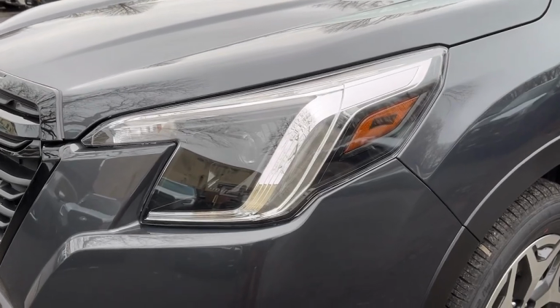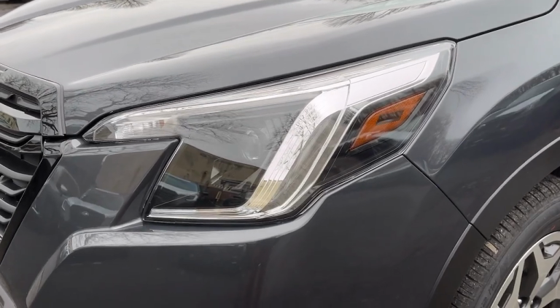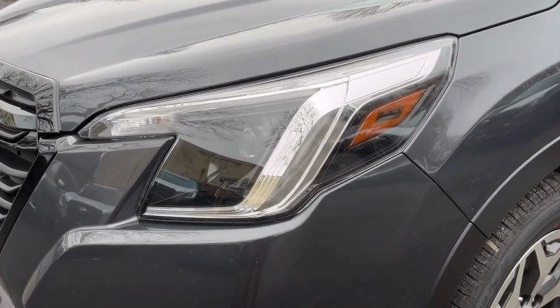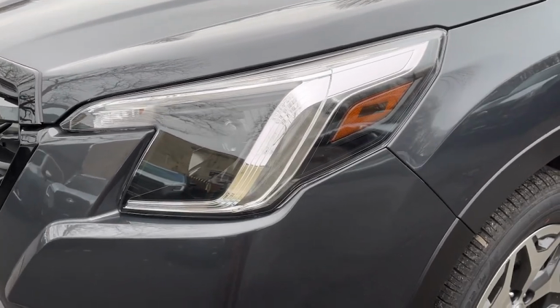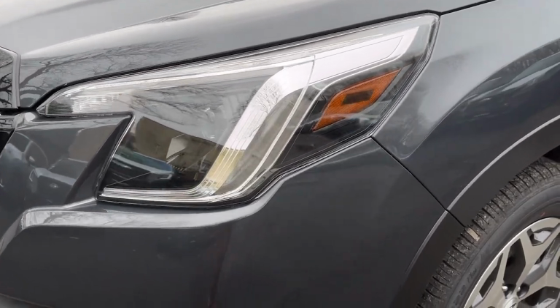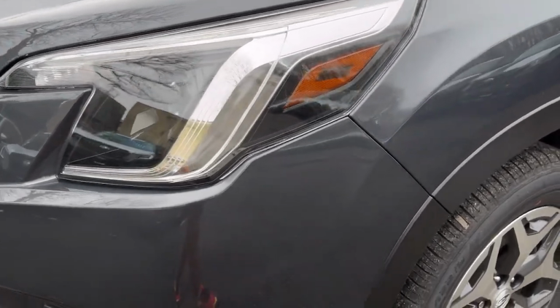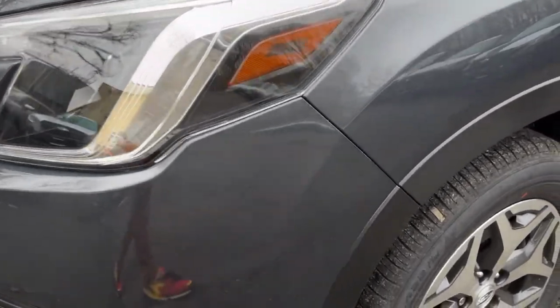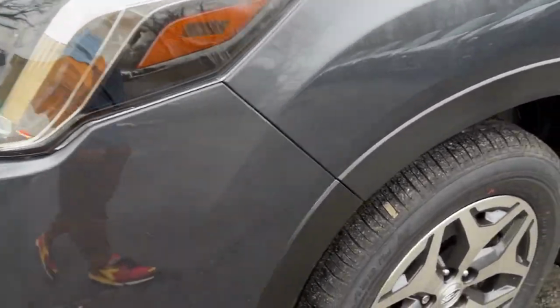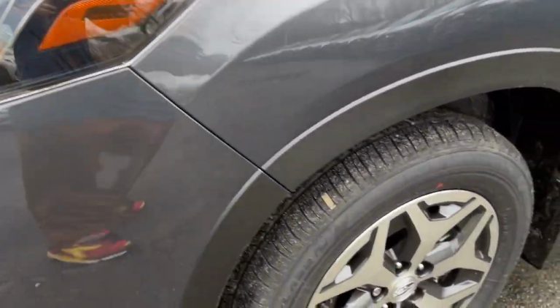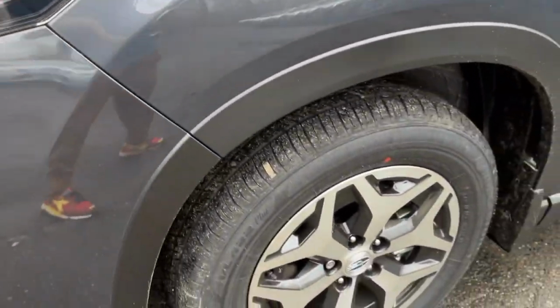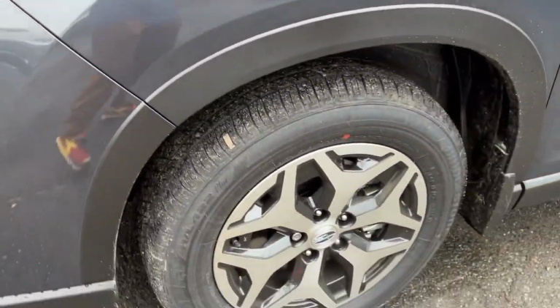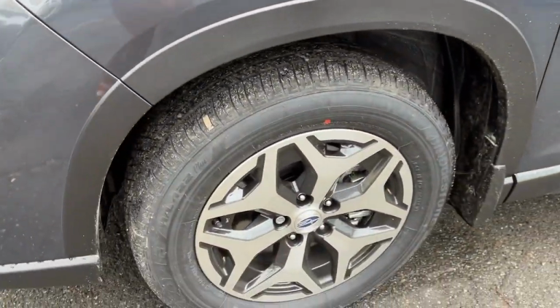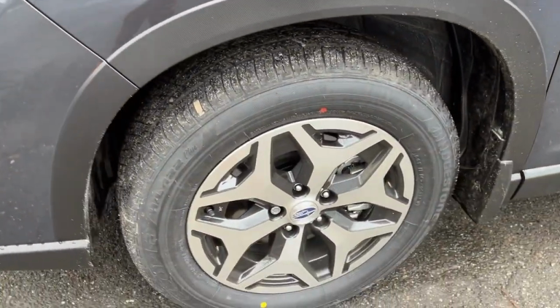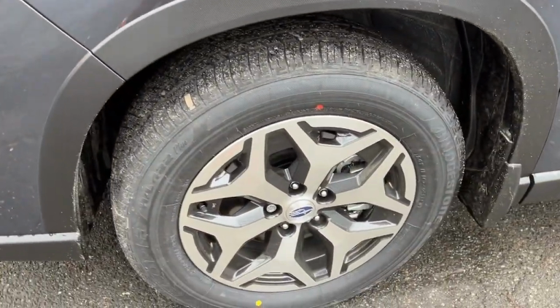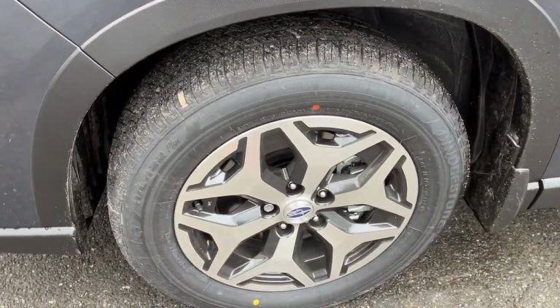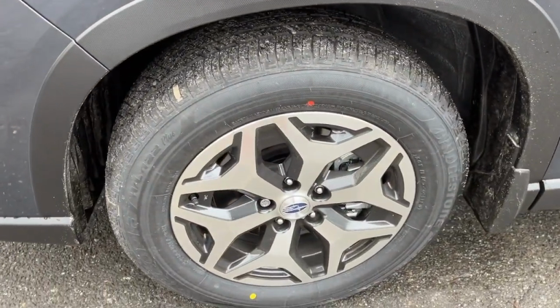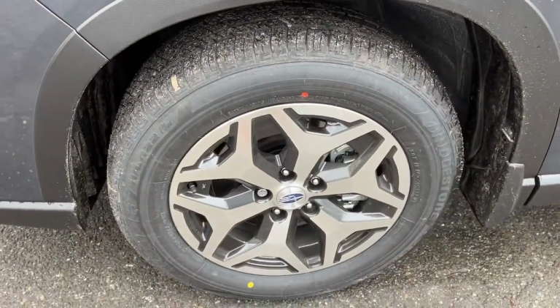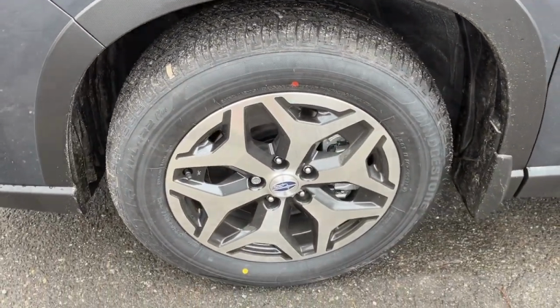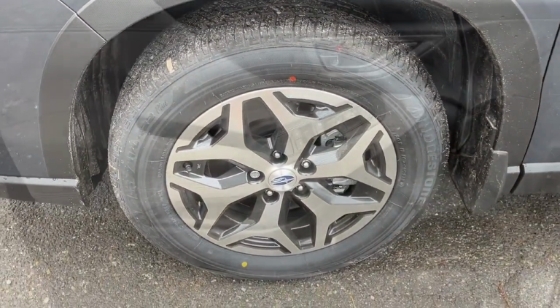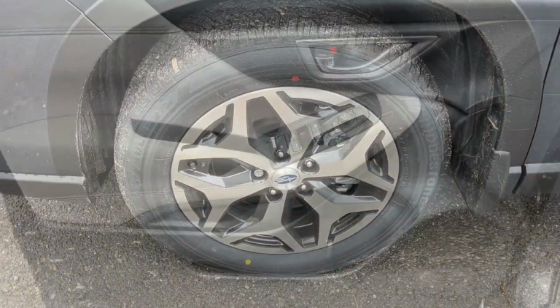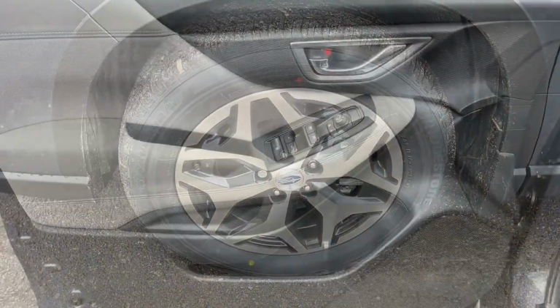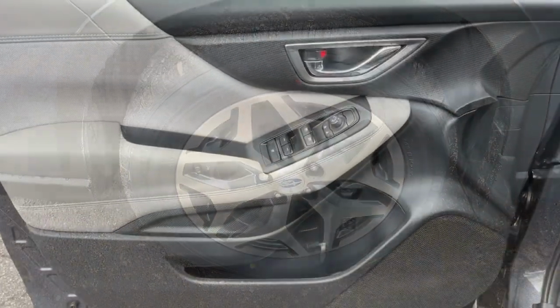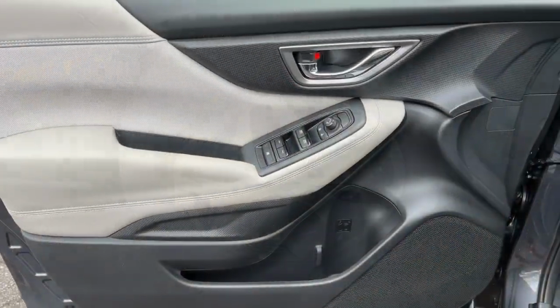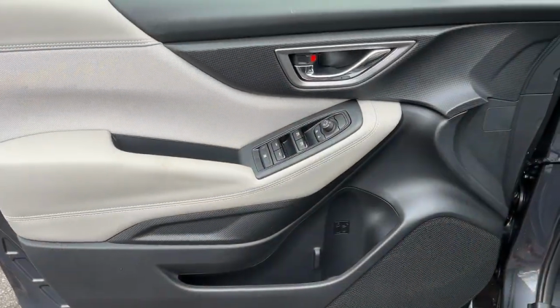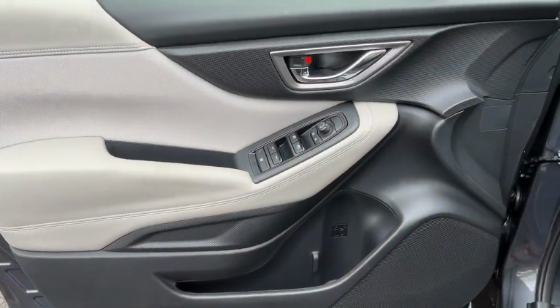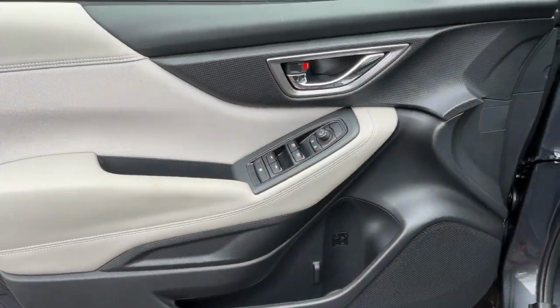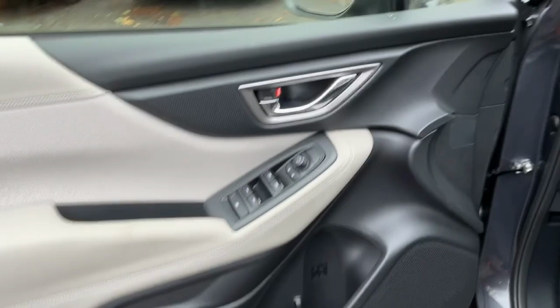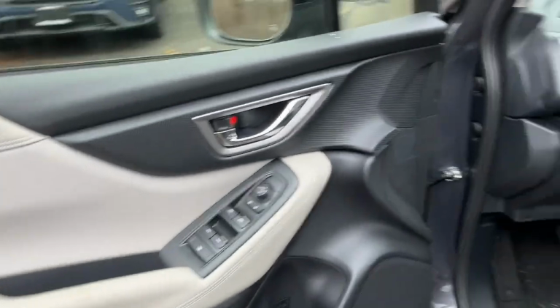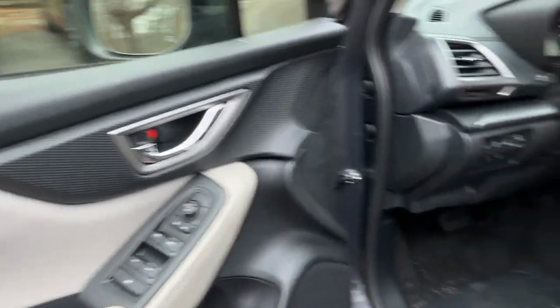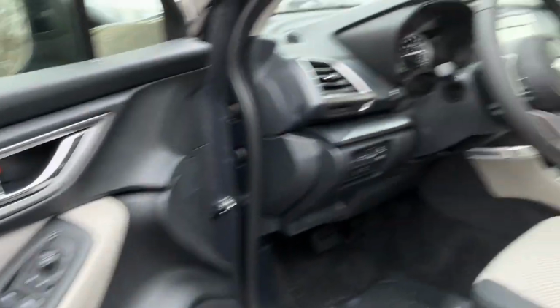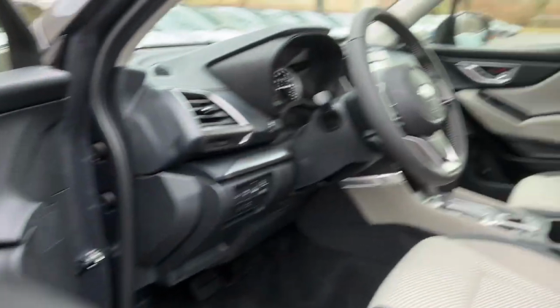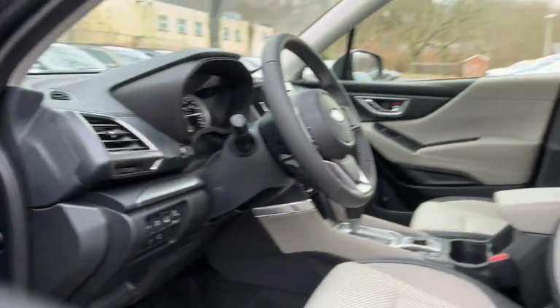These are just some of the great options this vehicle comes with: blind spot monitor and aluminum wheels.